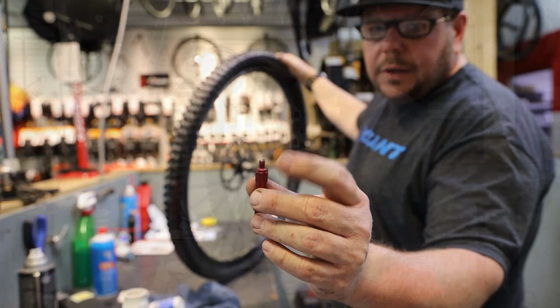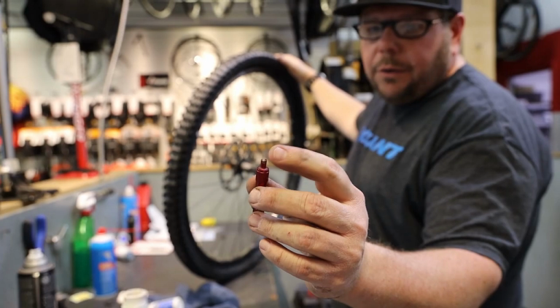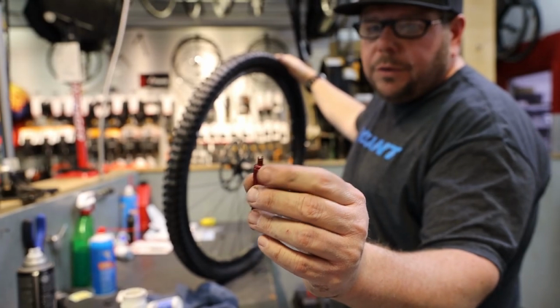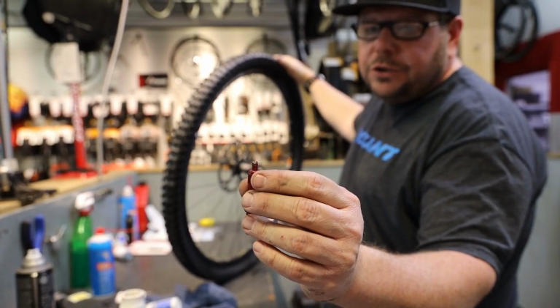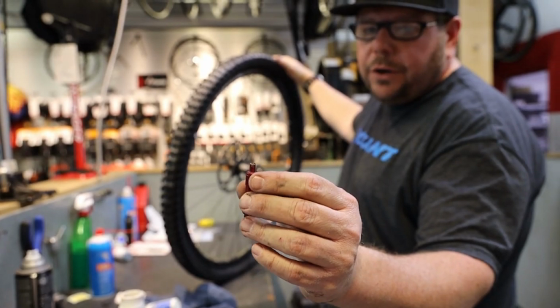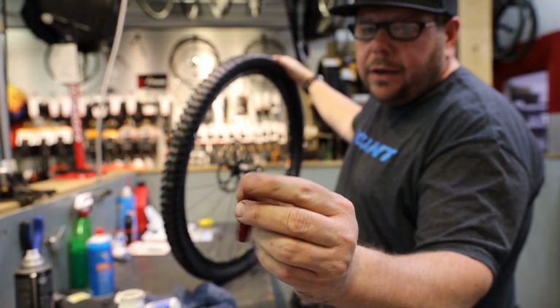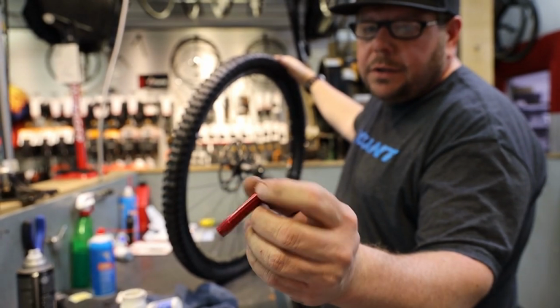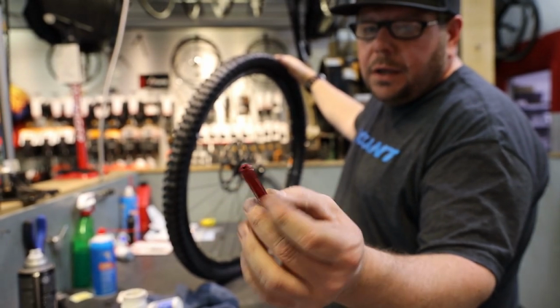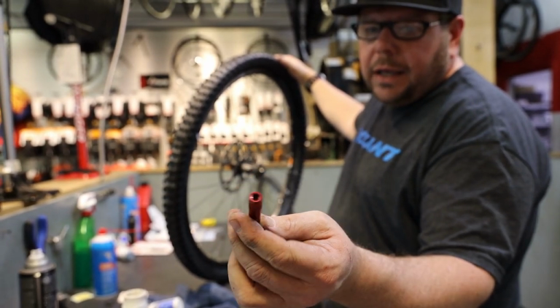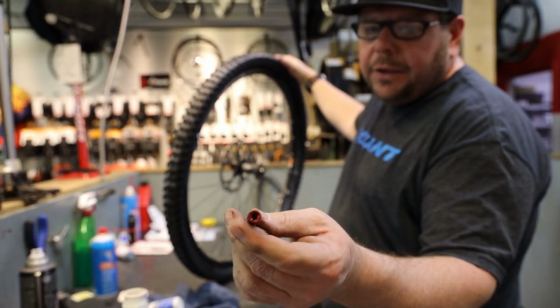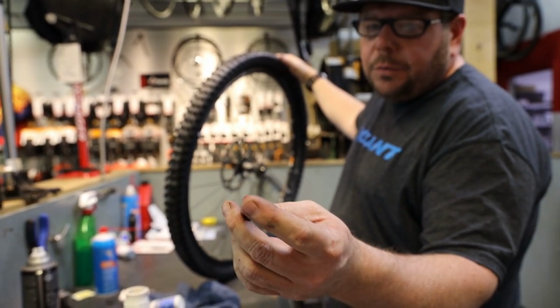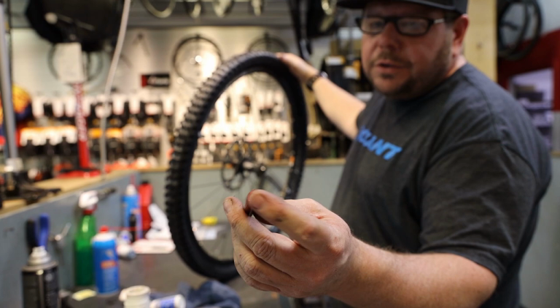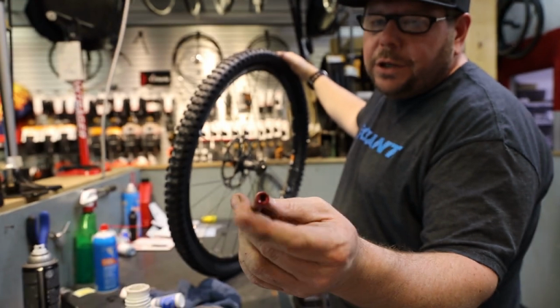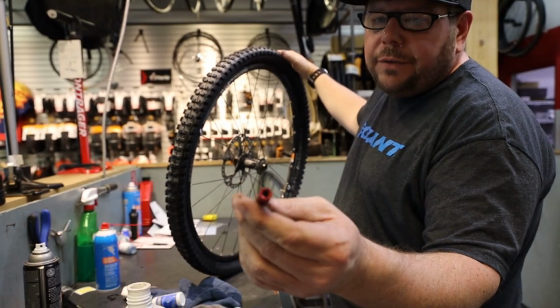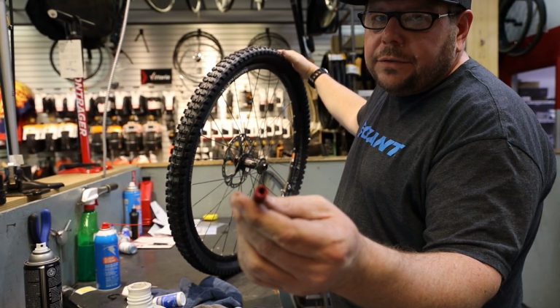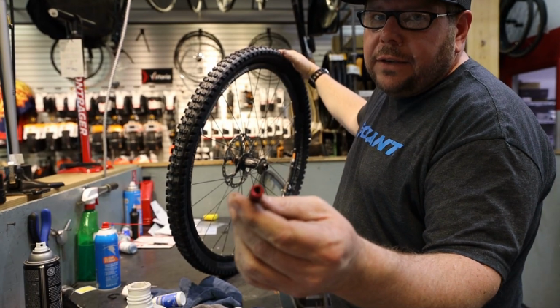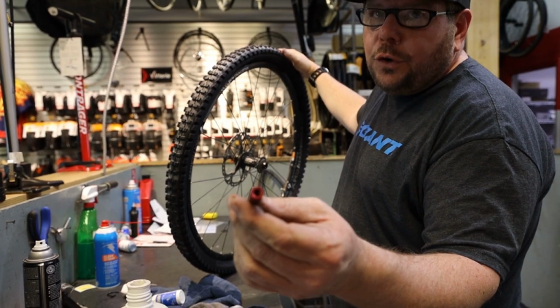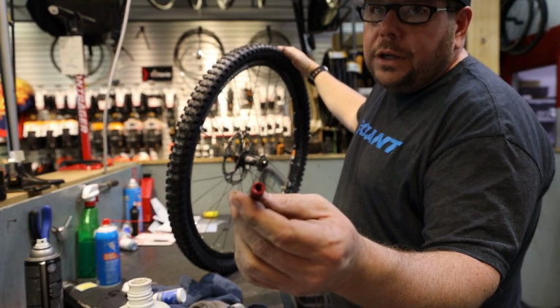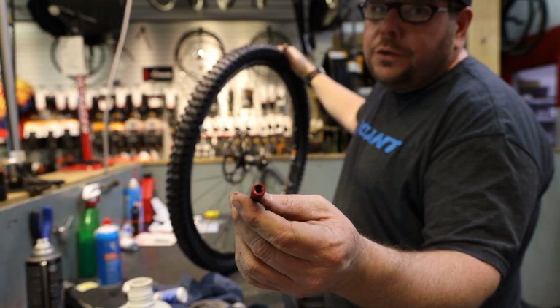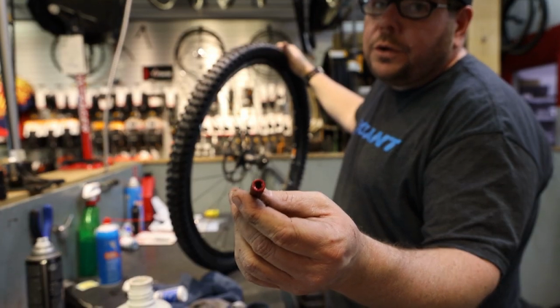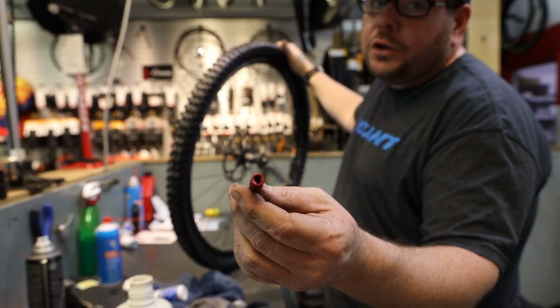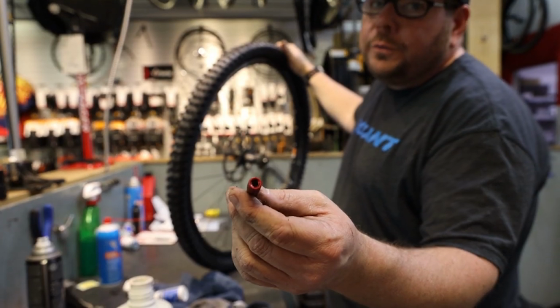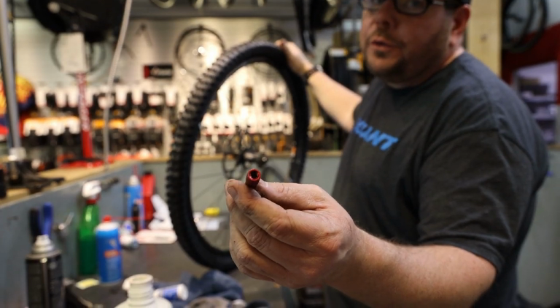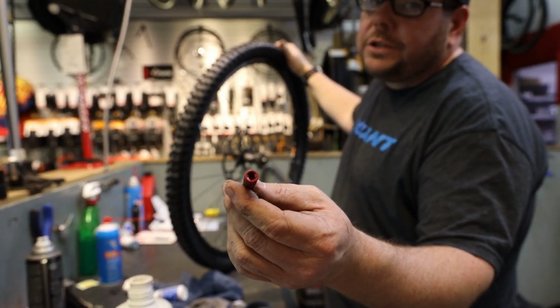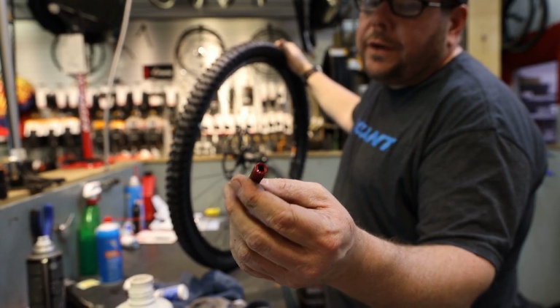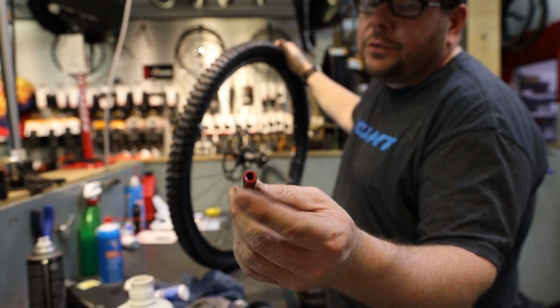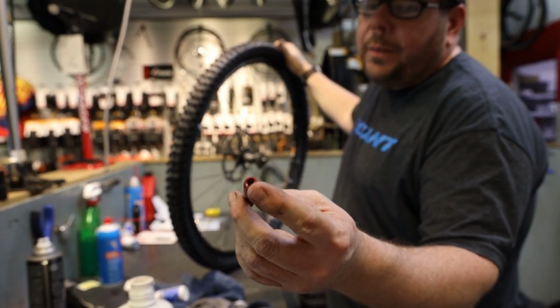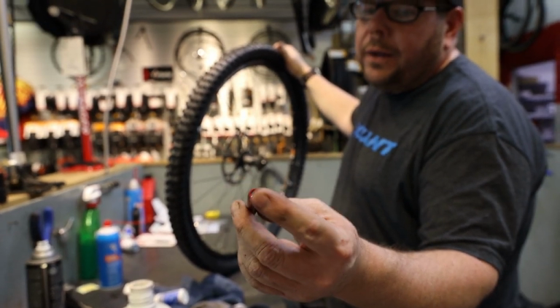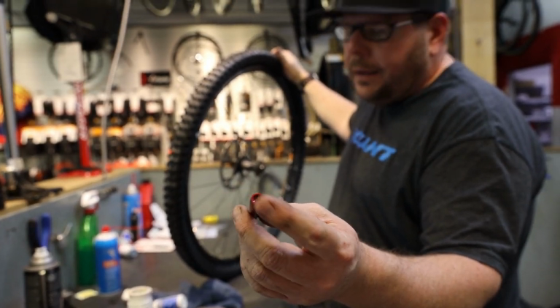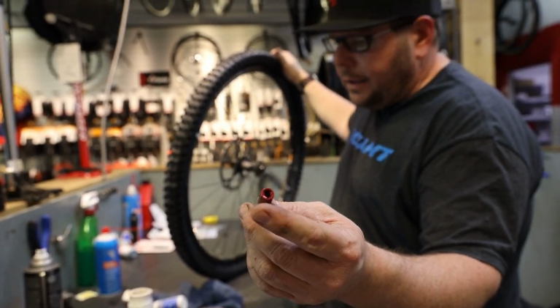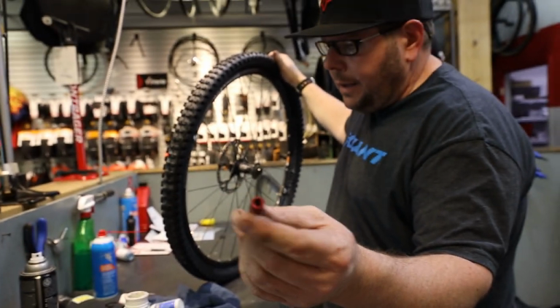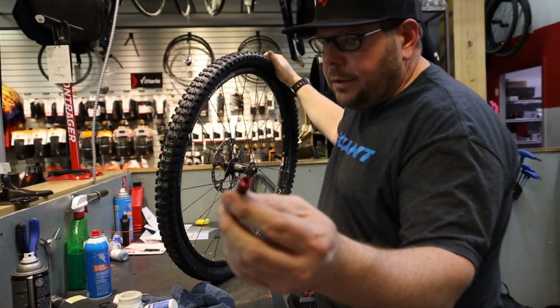This tool removes the Schrader valves and this one removes the Presta valves. If your Presto valves need to come out, this will take them out.